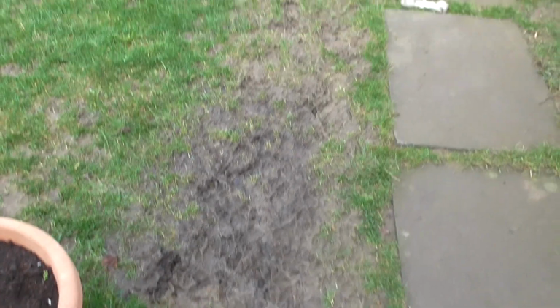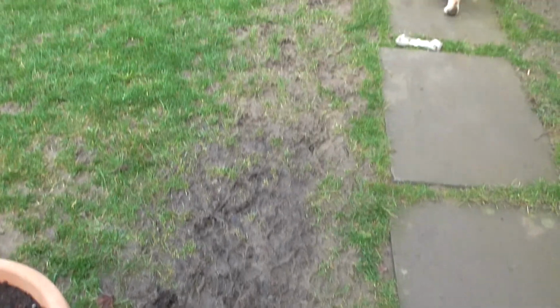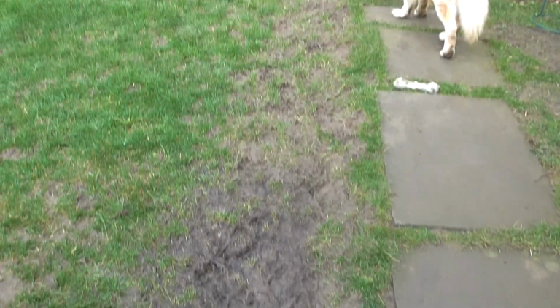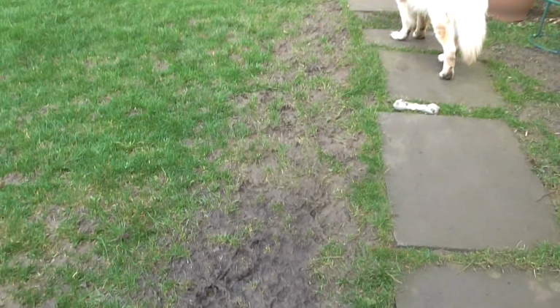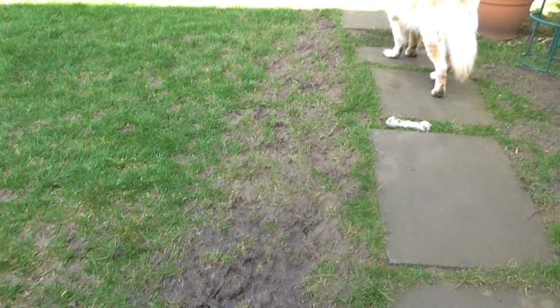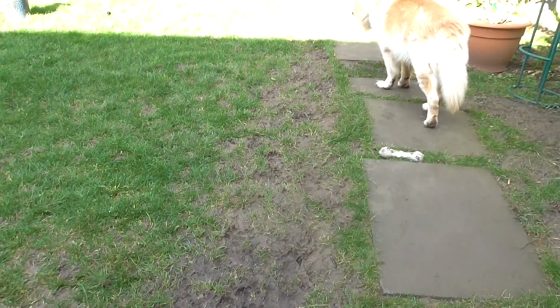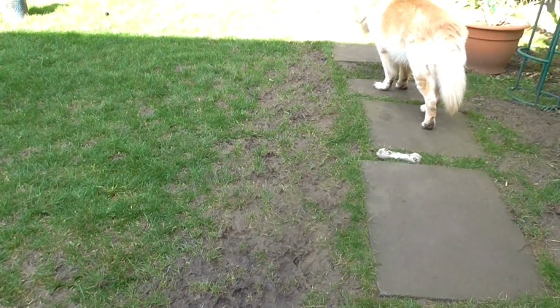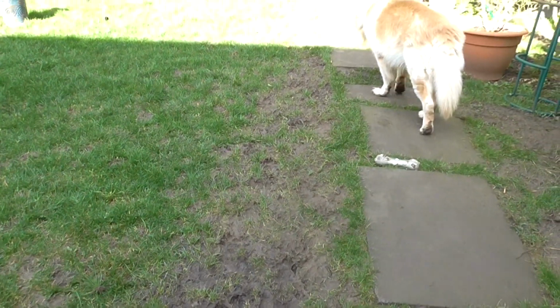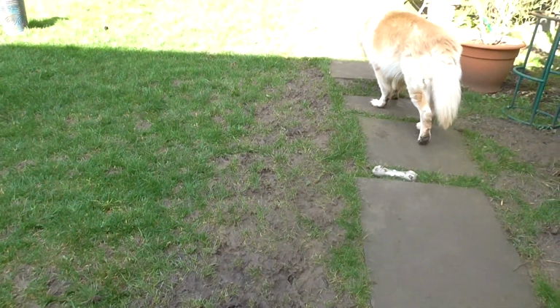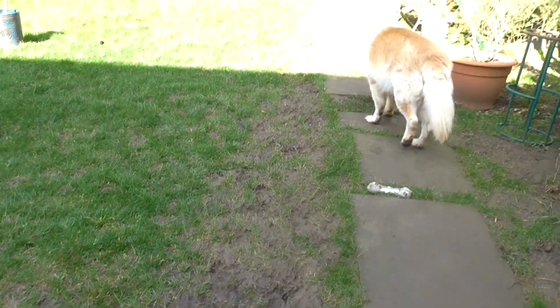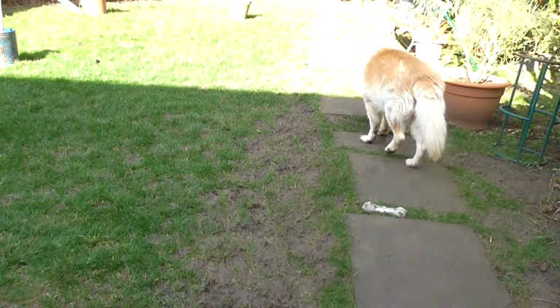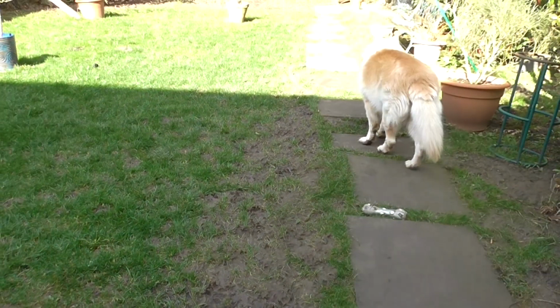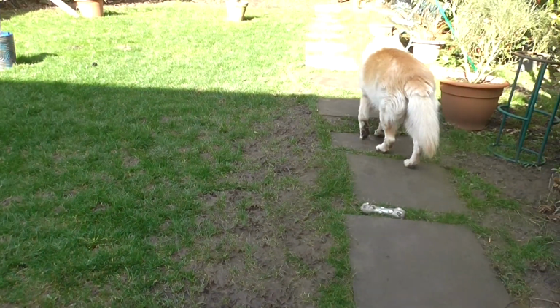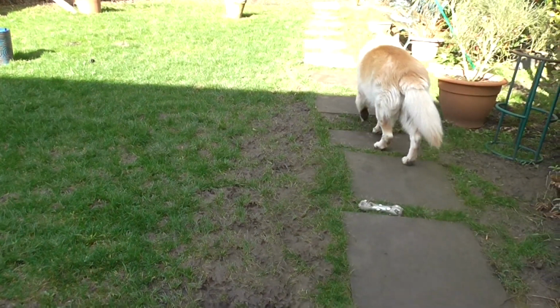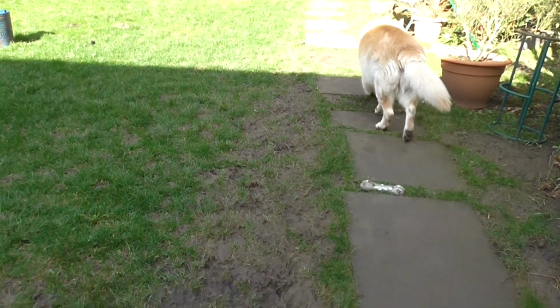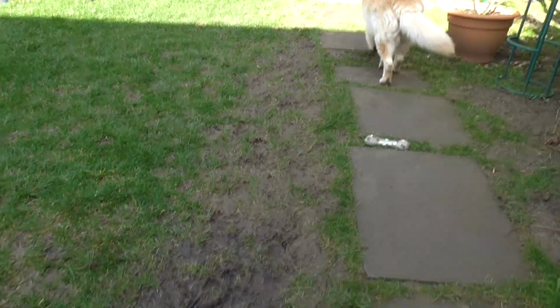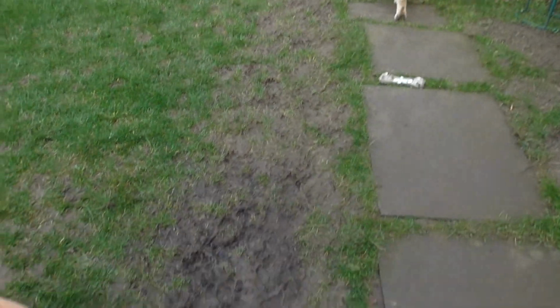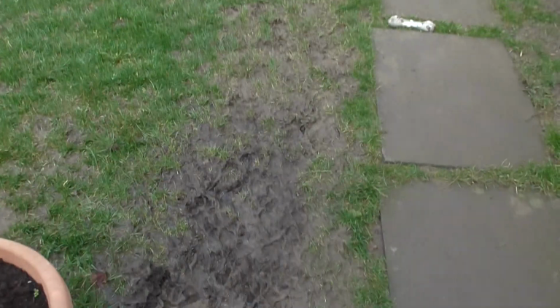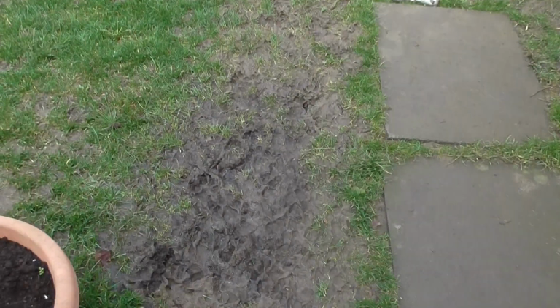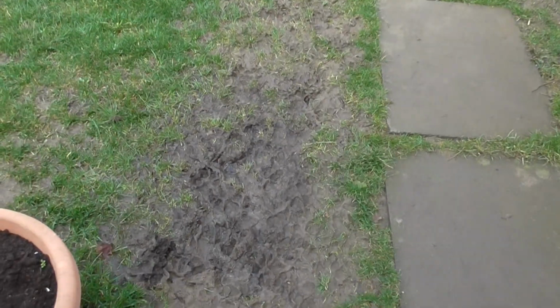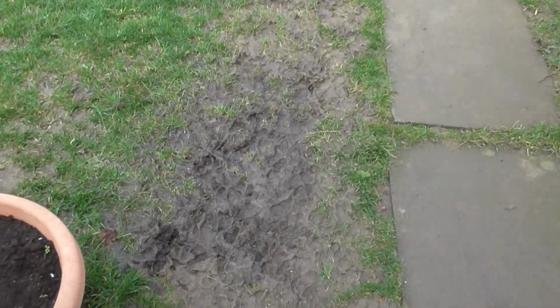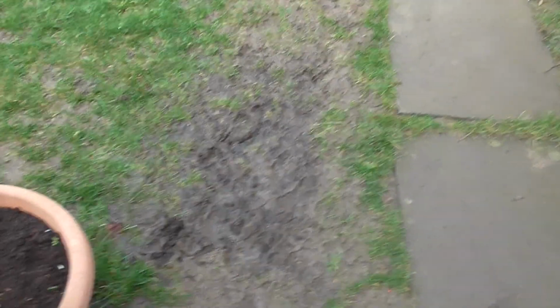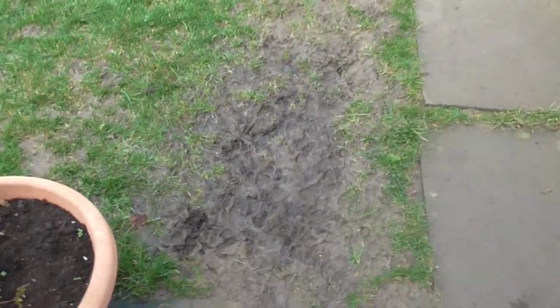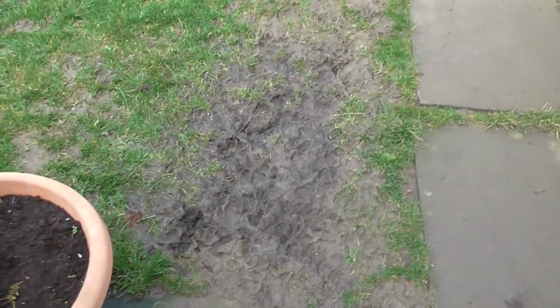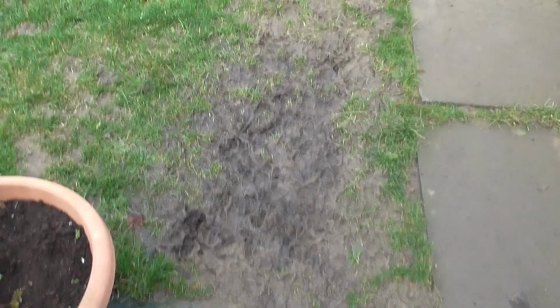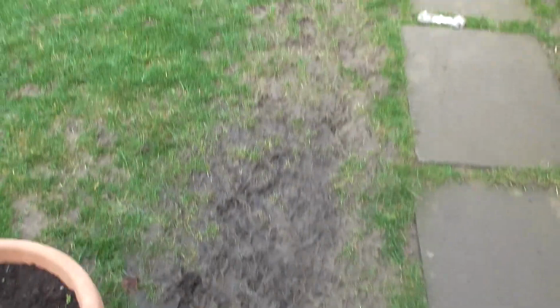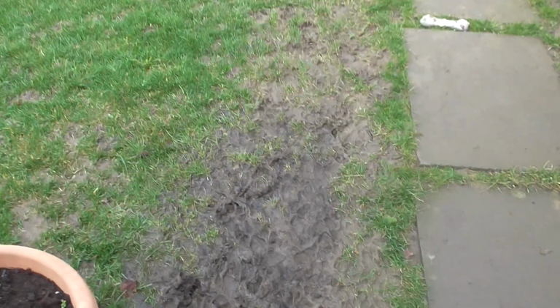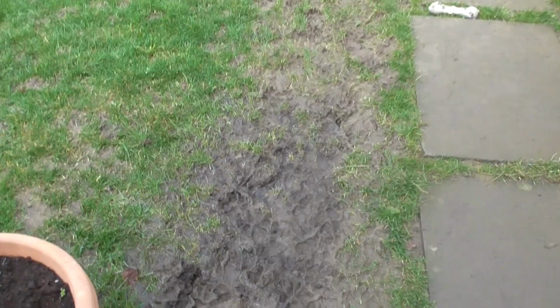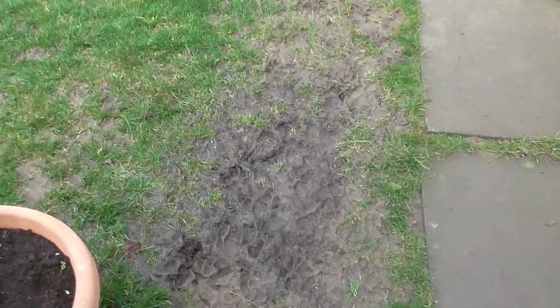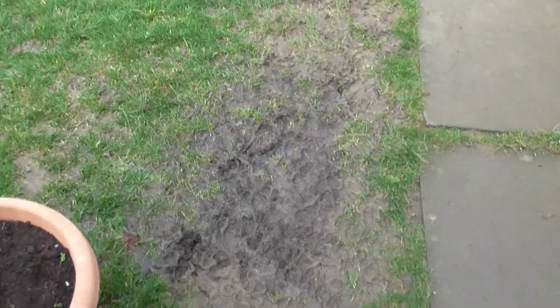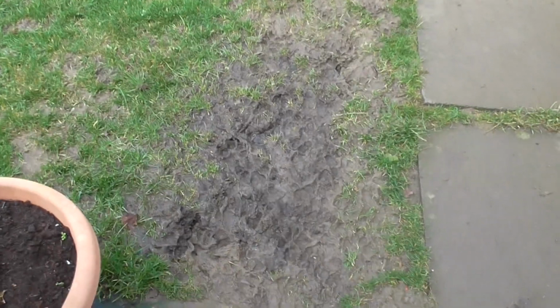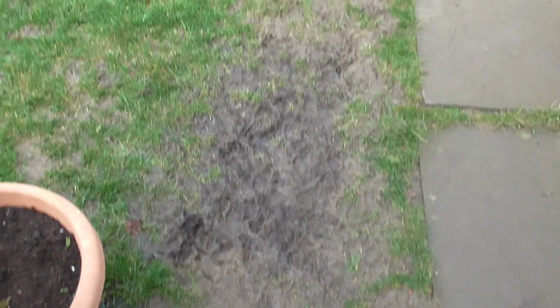That is the dog's running patch. As you can see it is such a mess — see how wet it is.